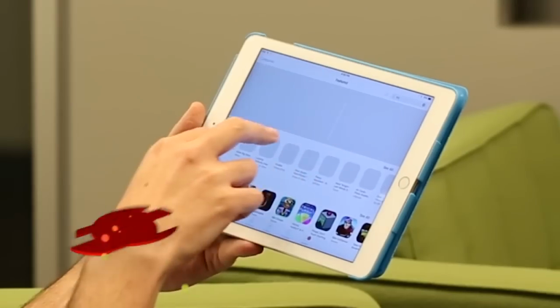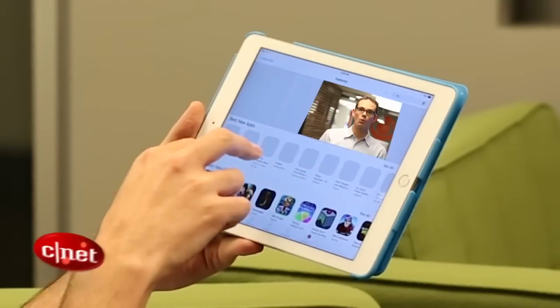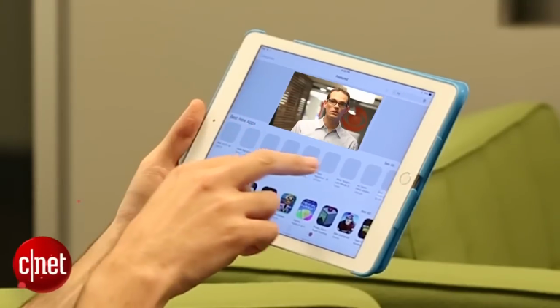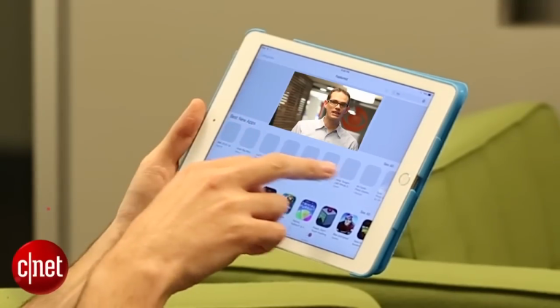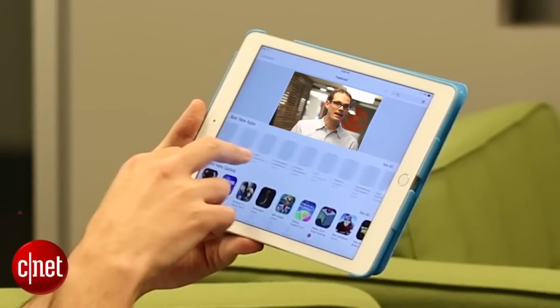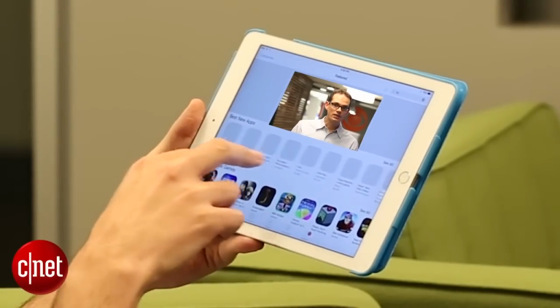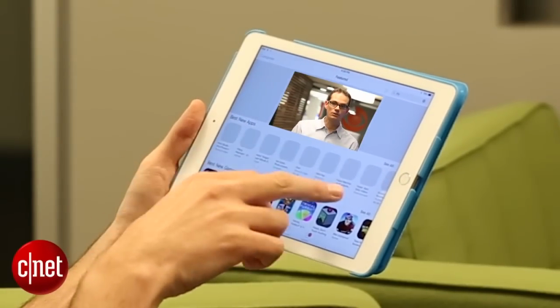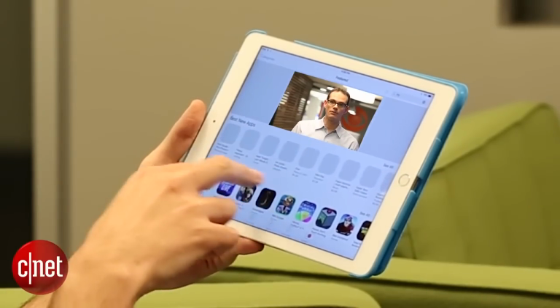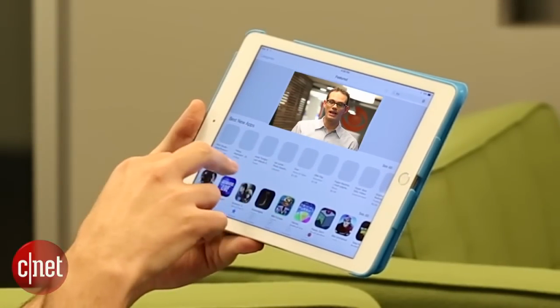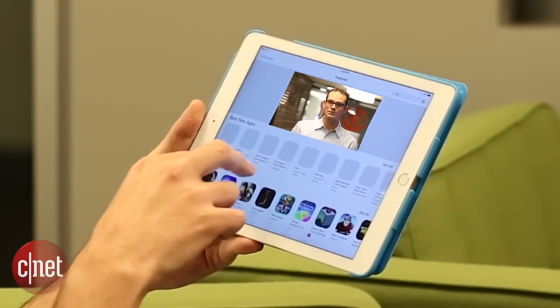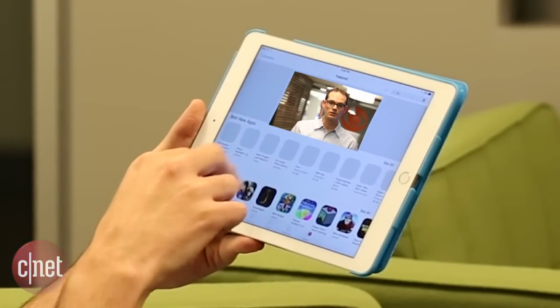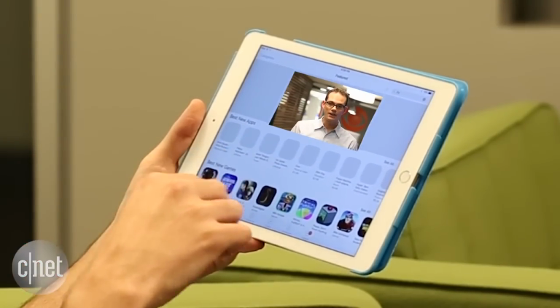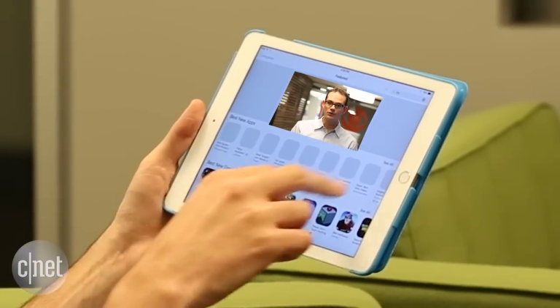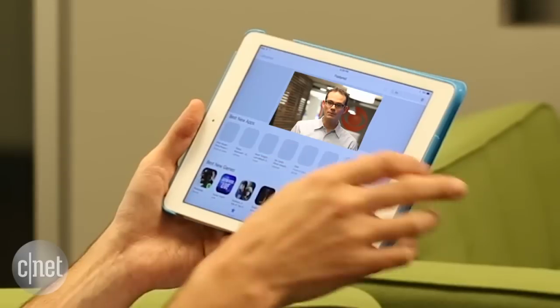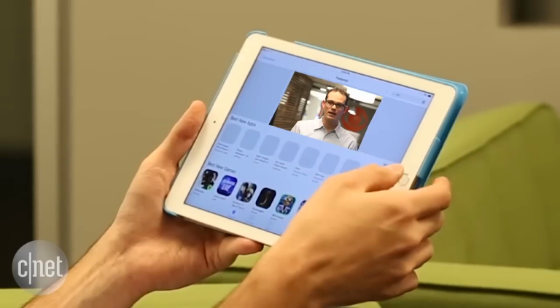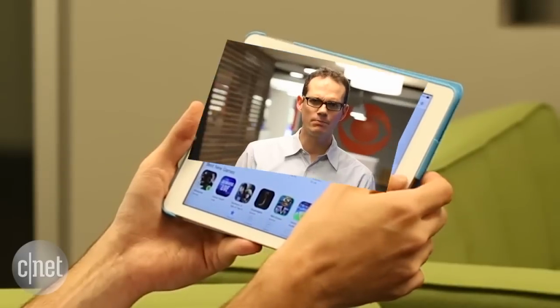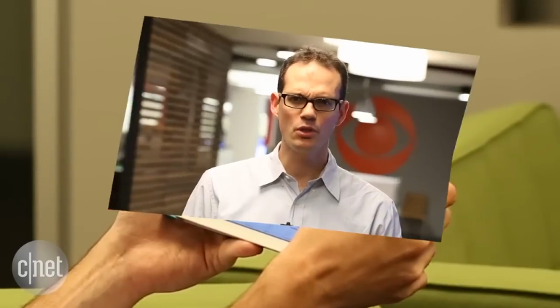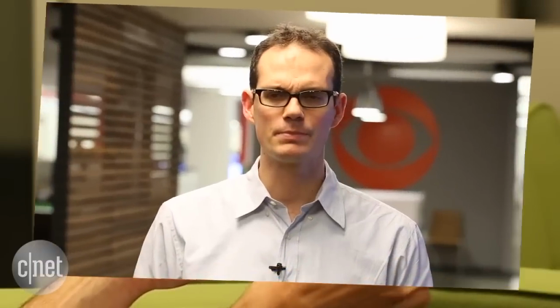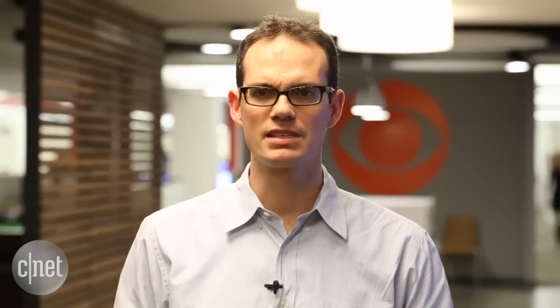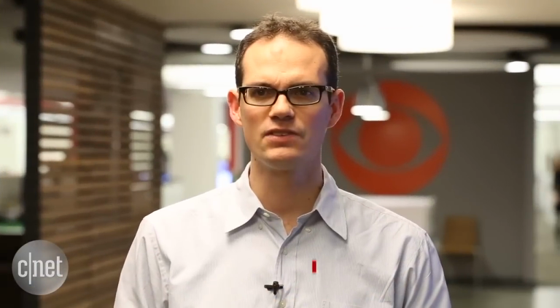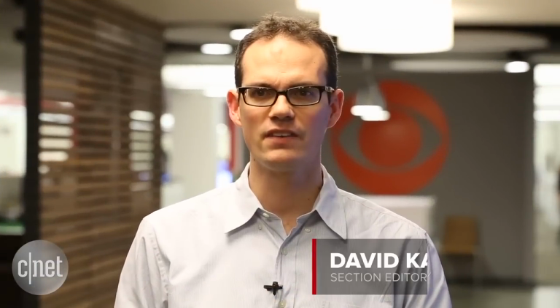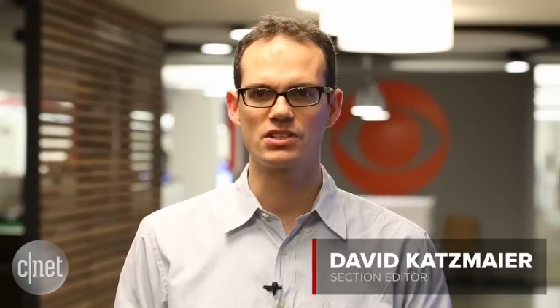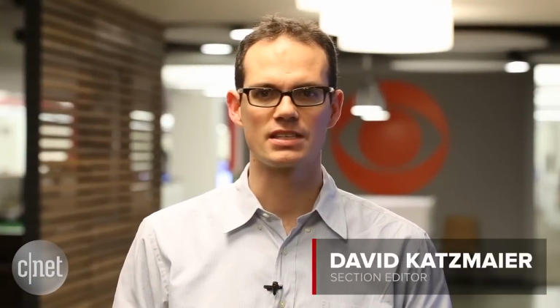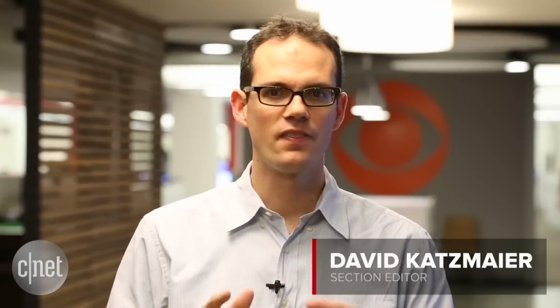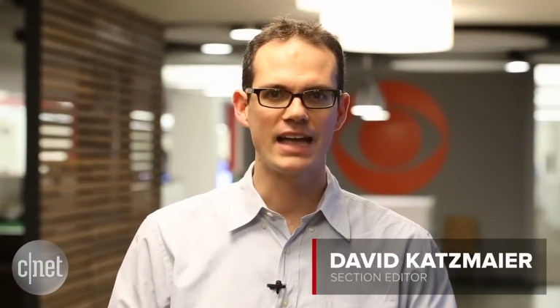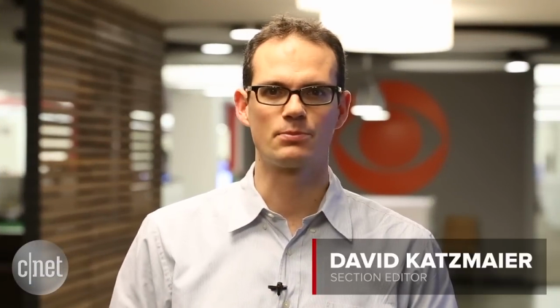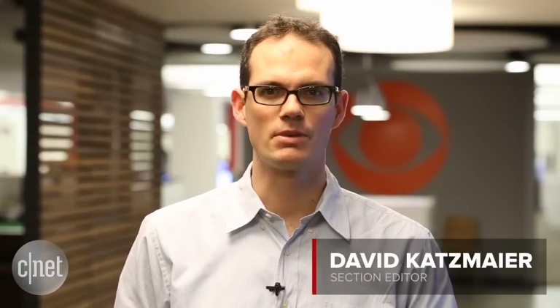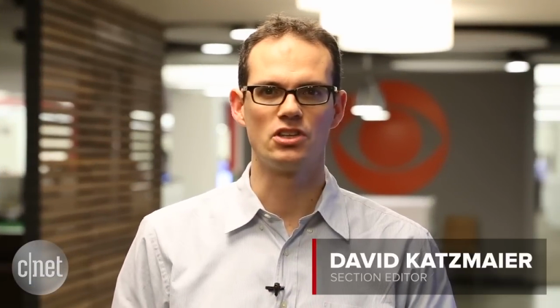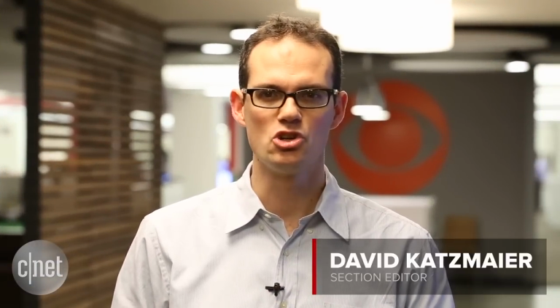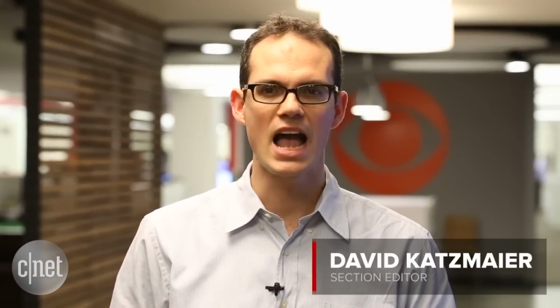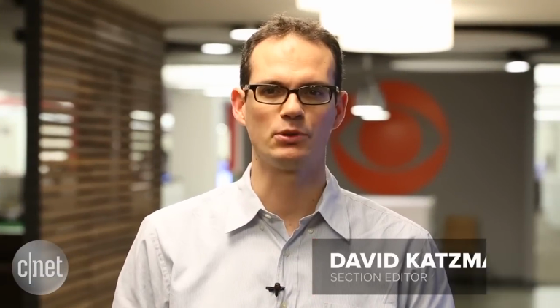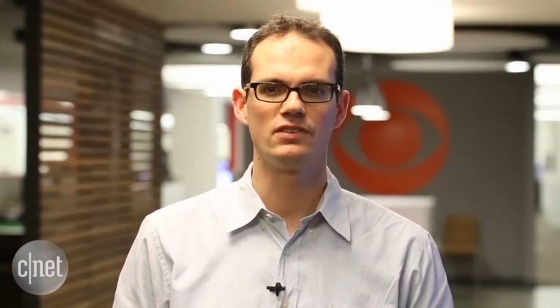What if you could take everything you love about apps on your iPhone or iPad and blow them up to 65 inches? That's the promise of the new Apple TV.